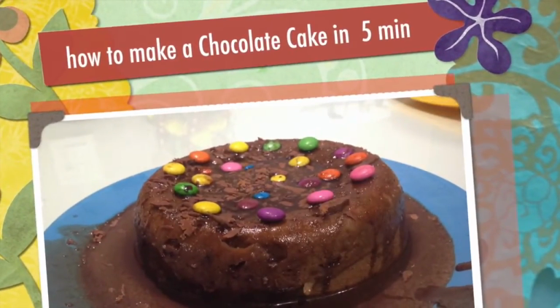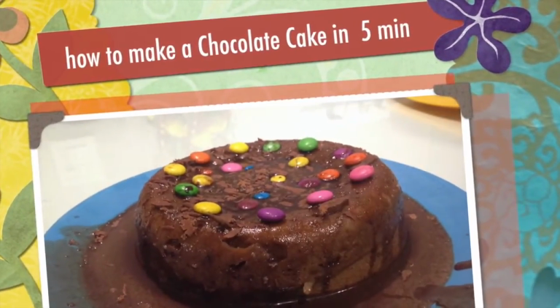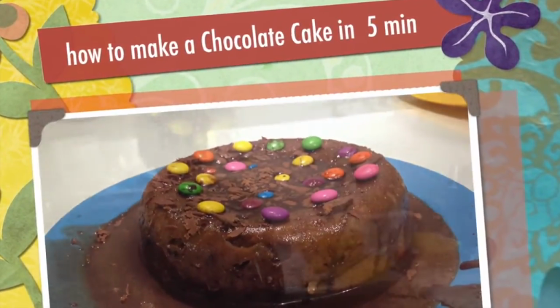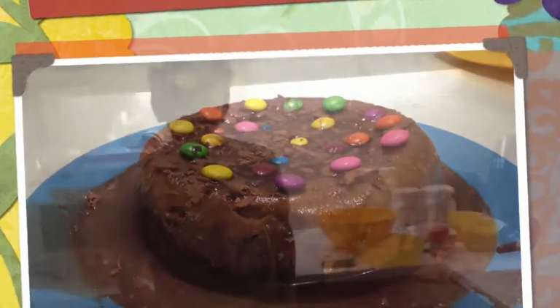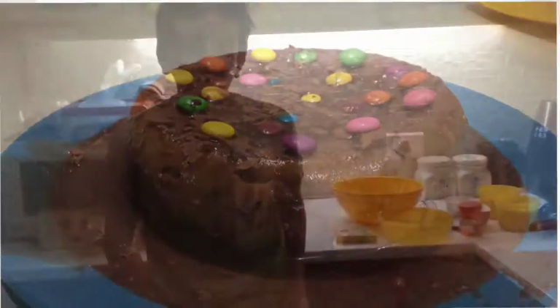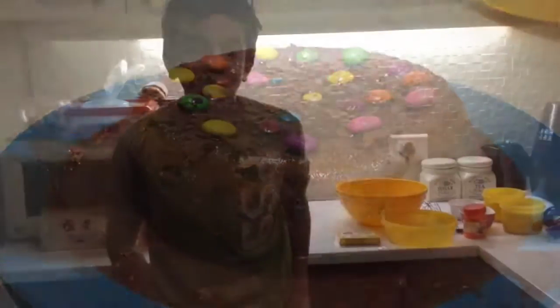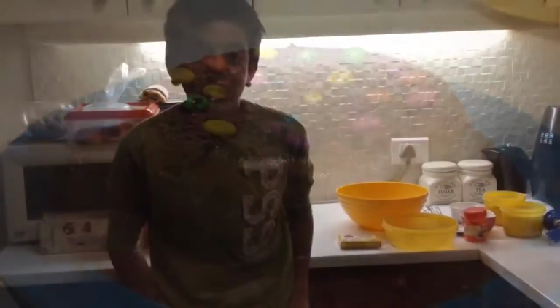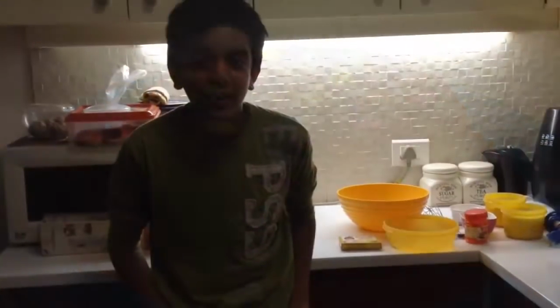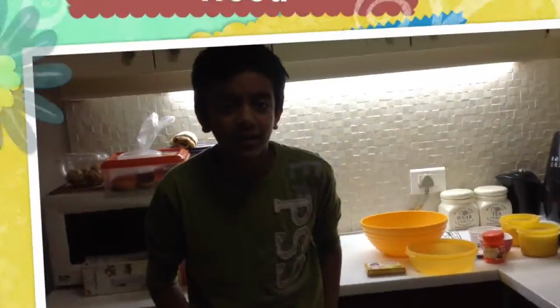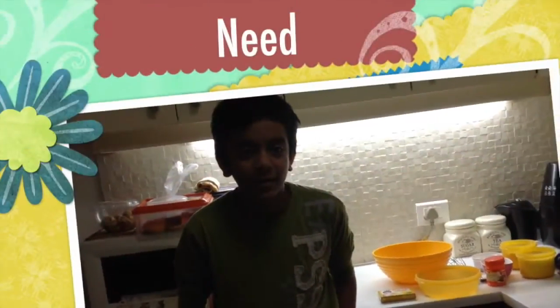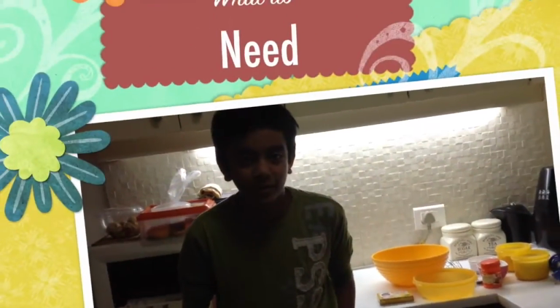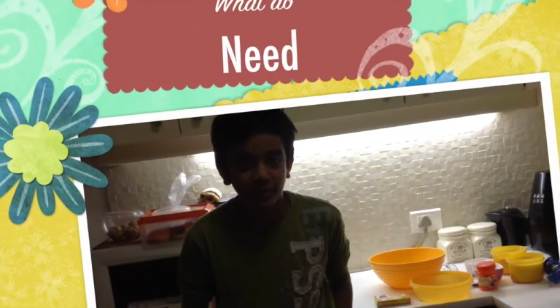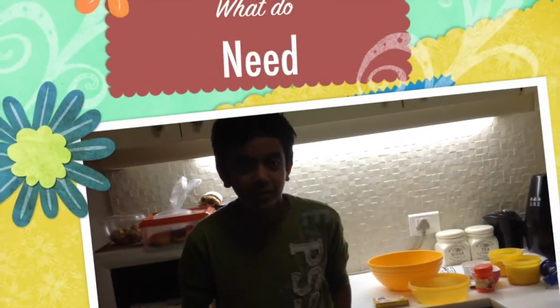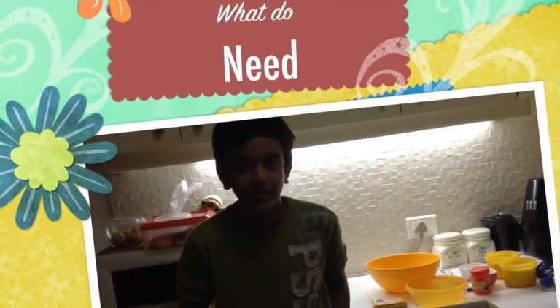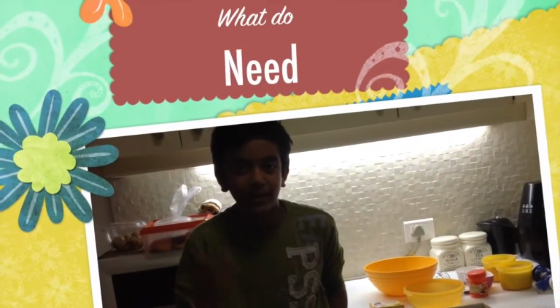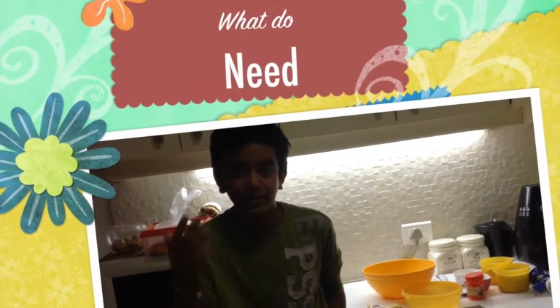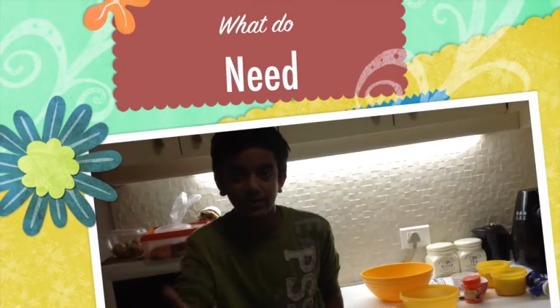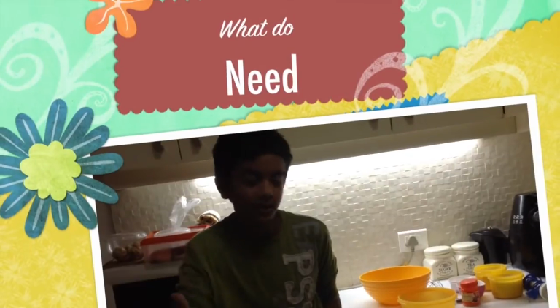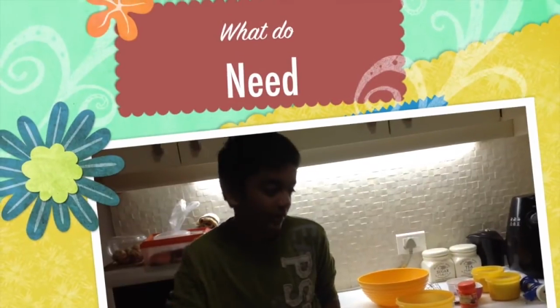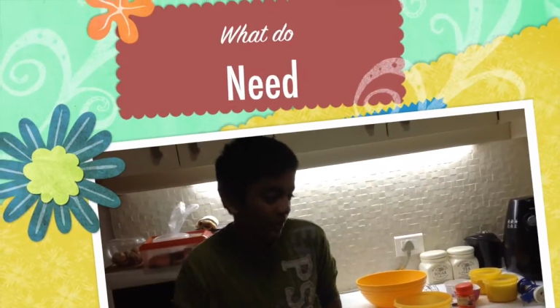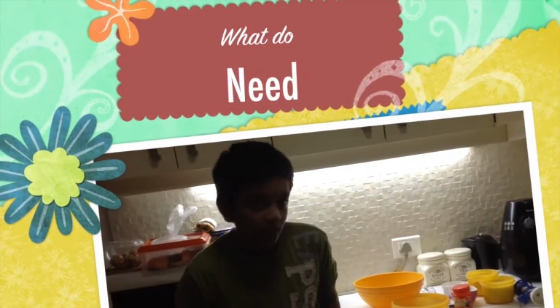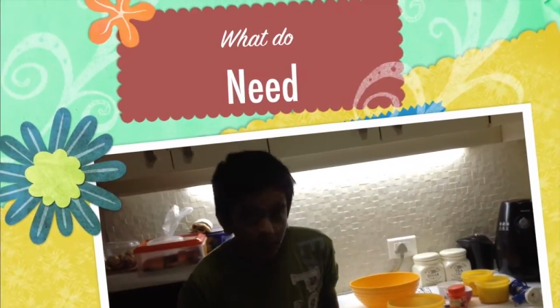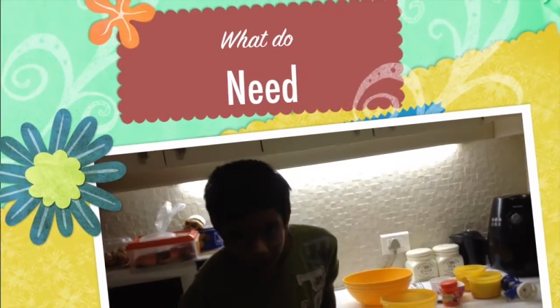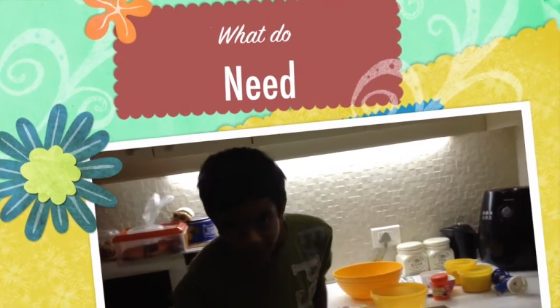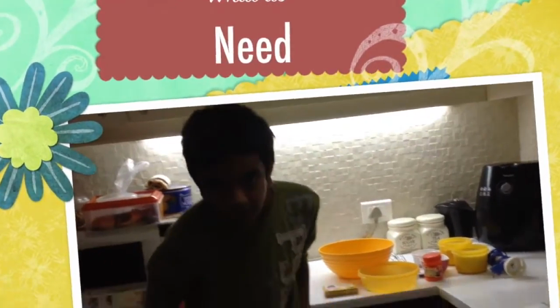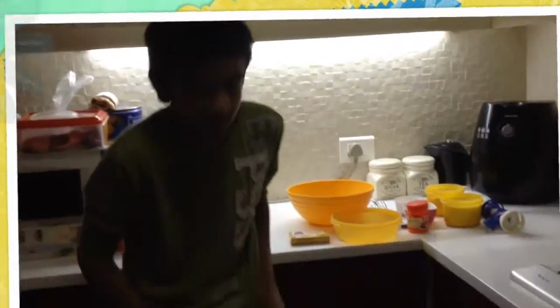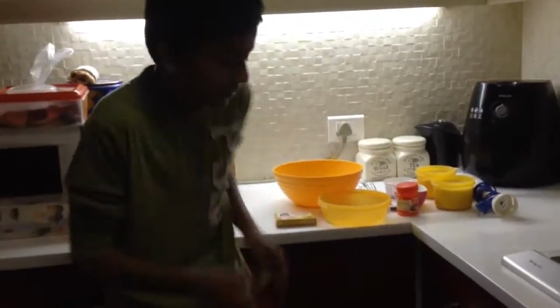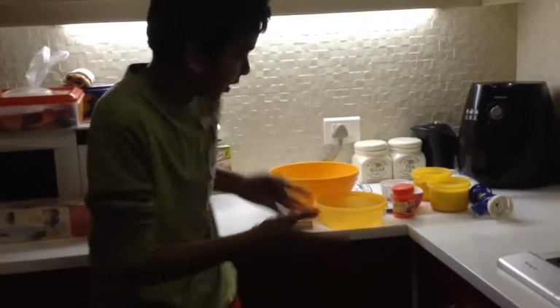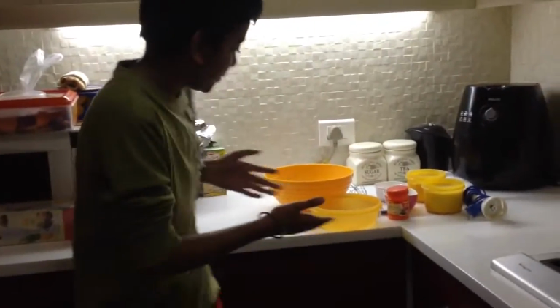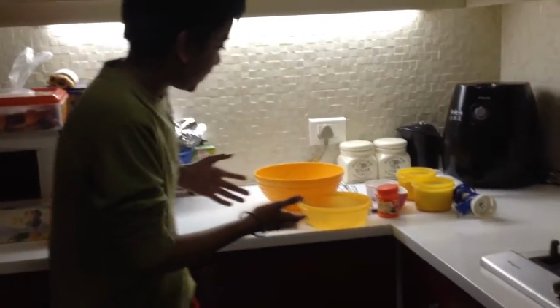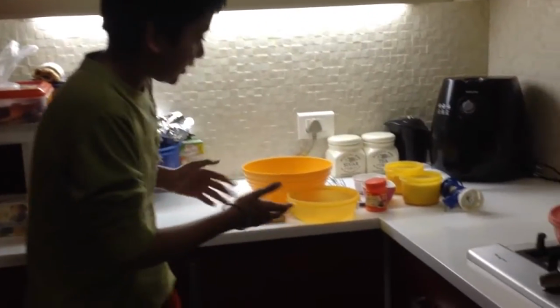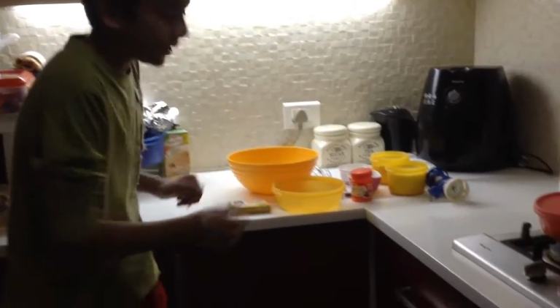Hello everyone, I am Anubhav and I am back with Ranak and today I will teach you how to make a cake.